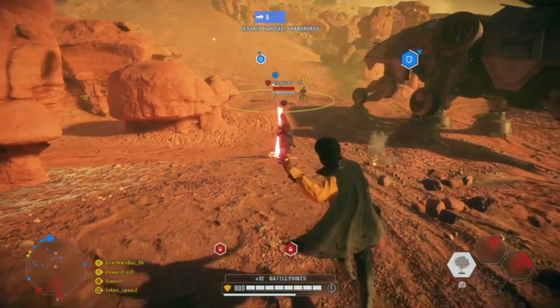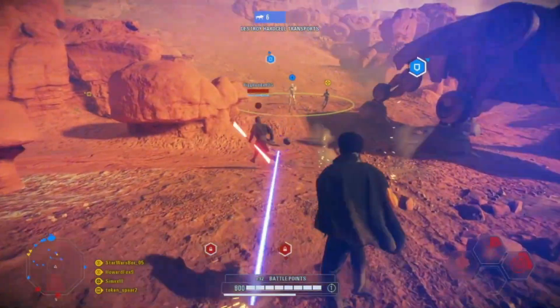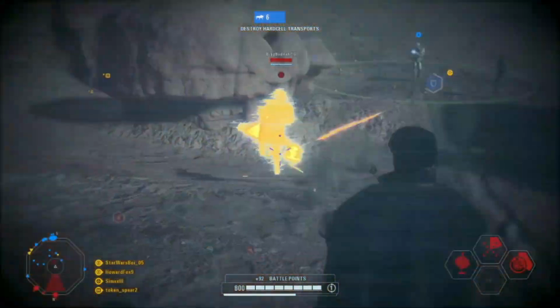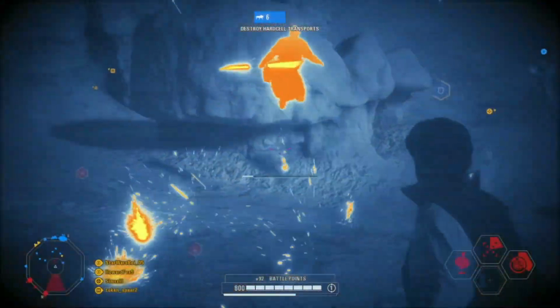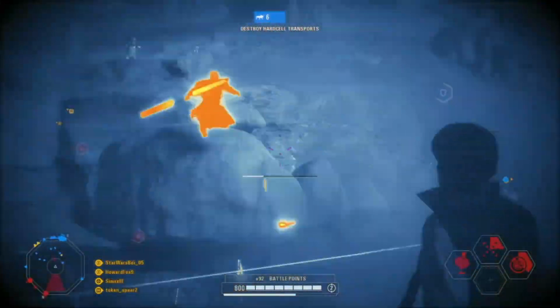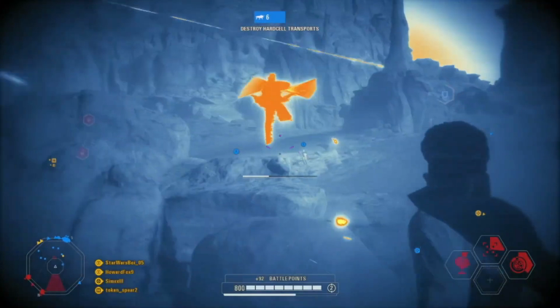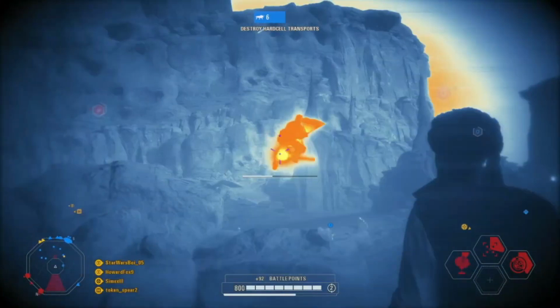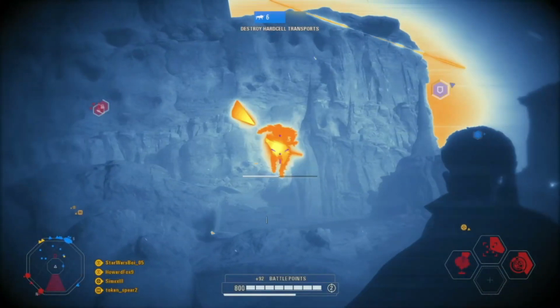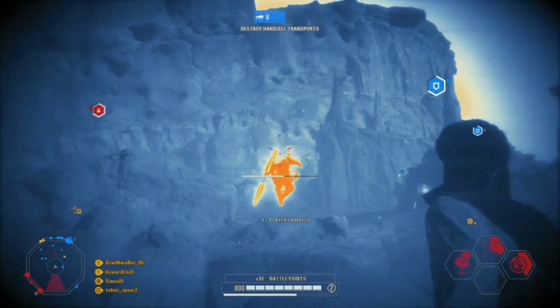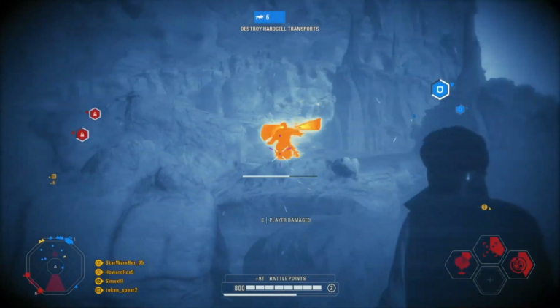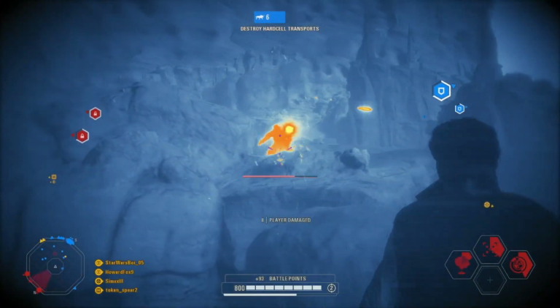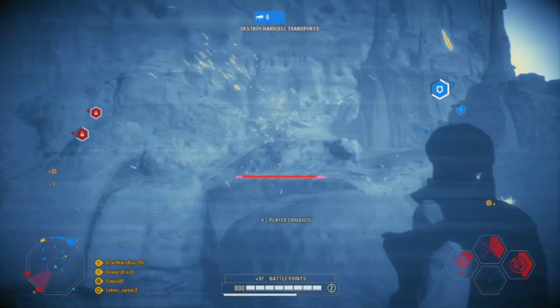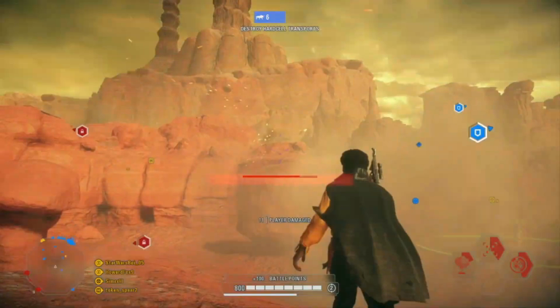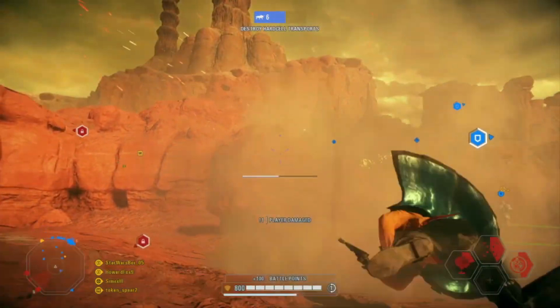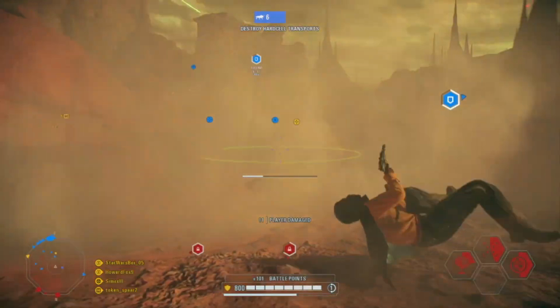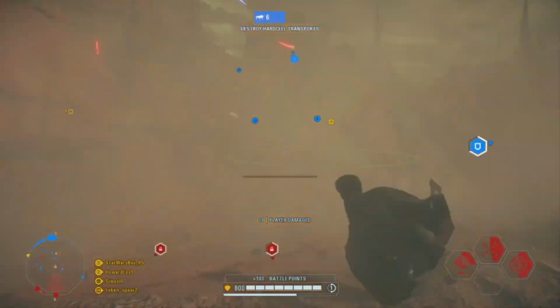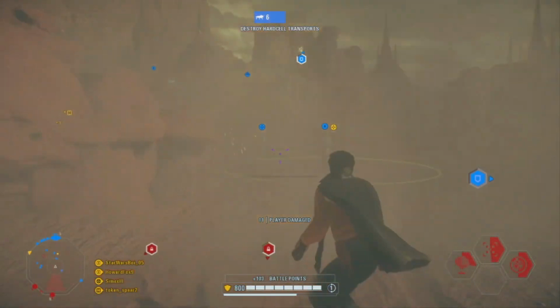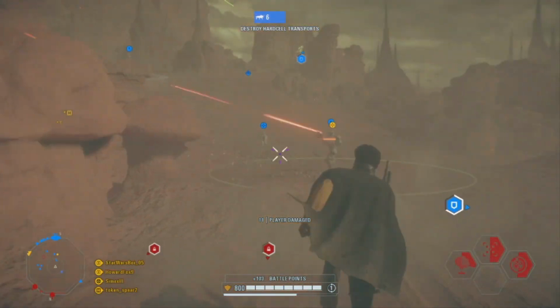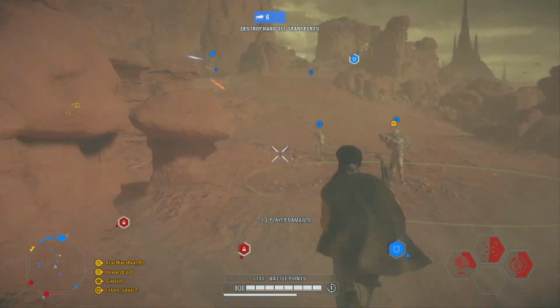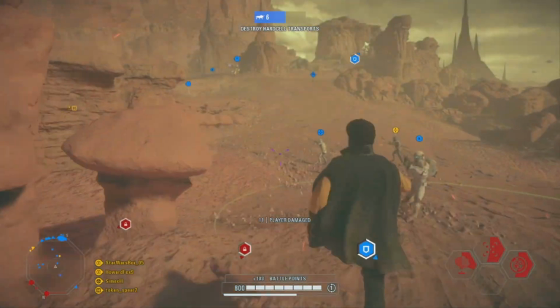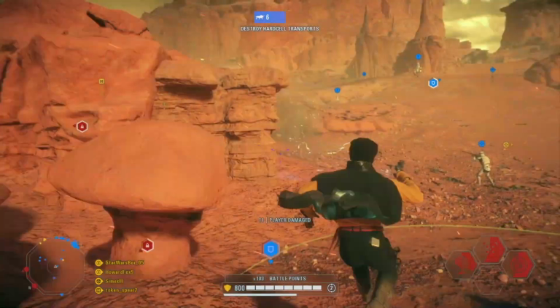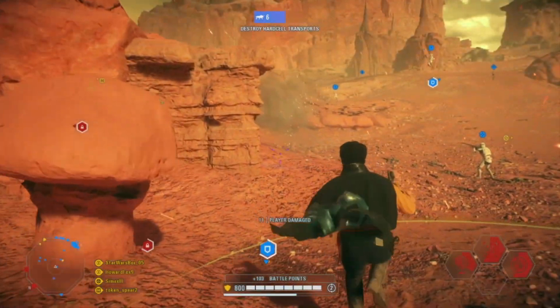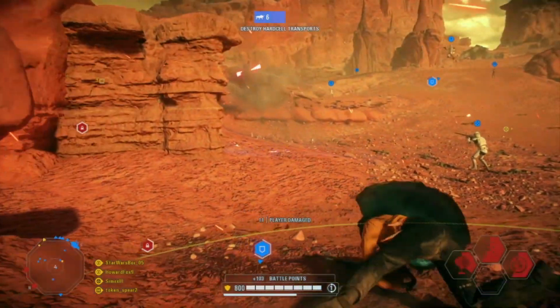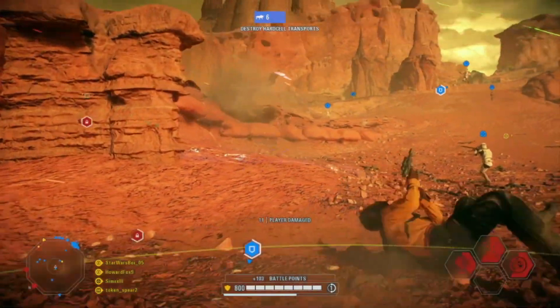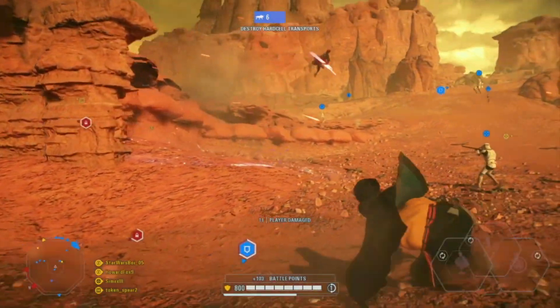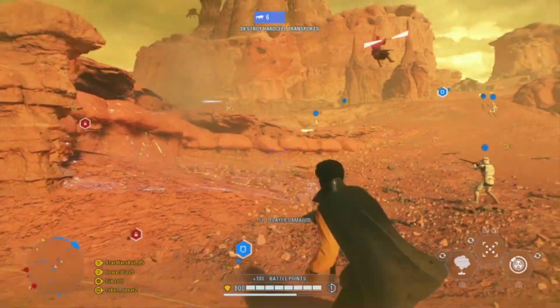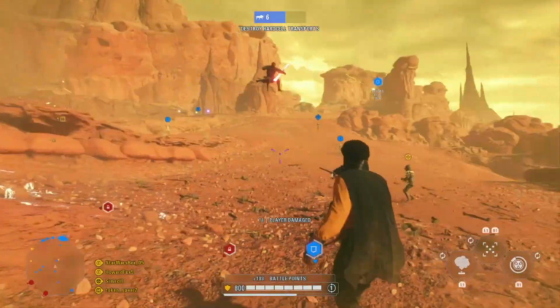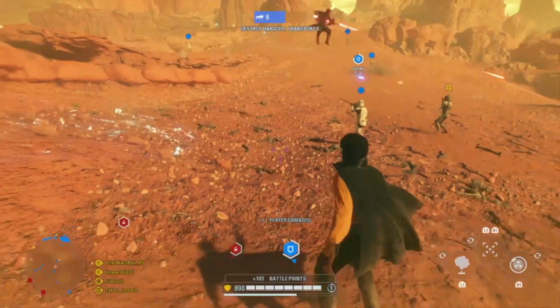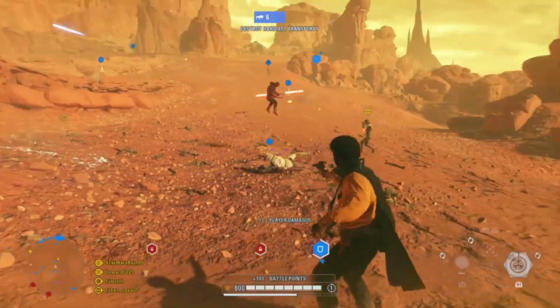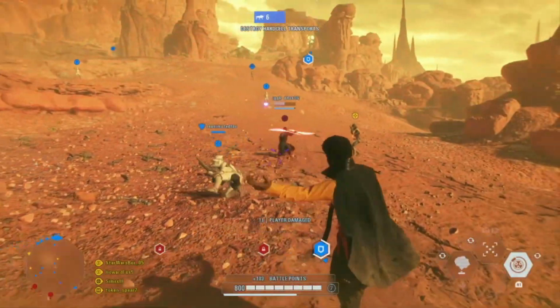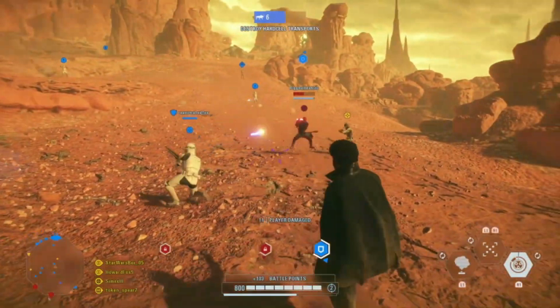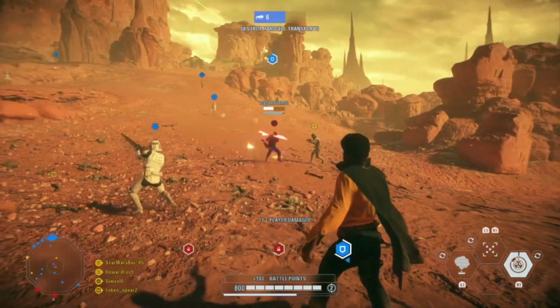In this concept, we will be going over base stats, abilities that represent Commander Cody, skins, and finally emotes.